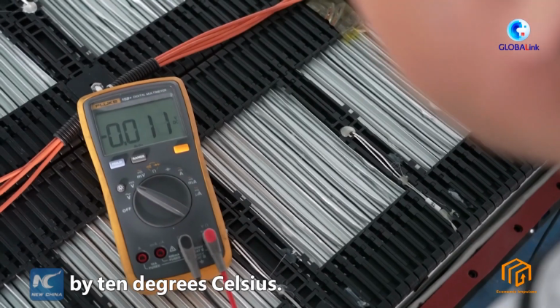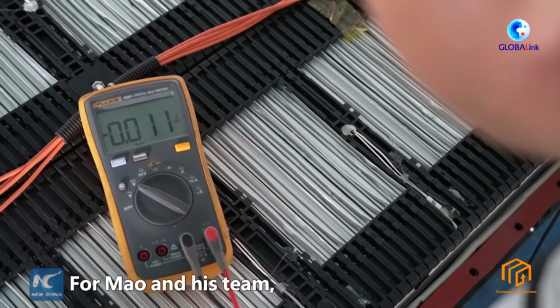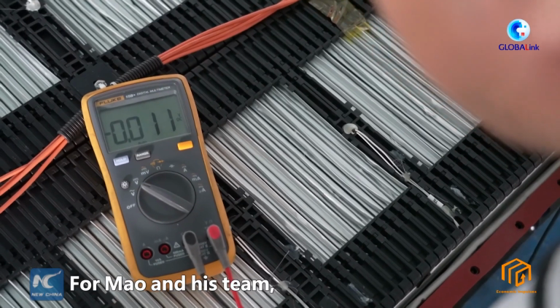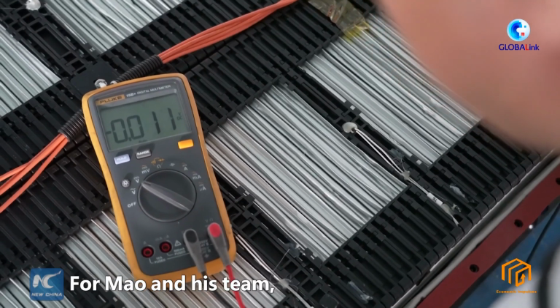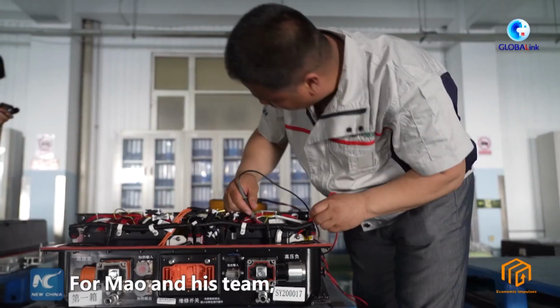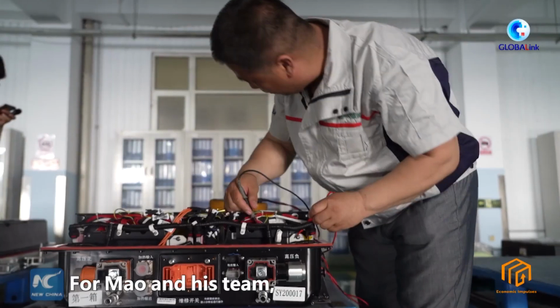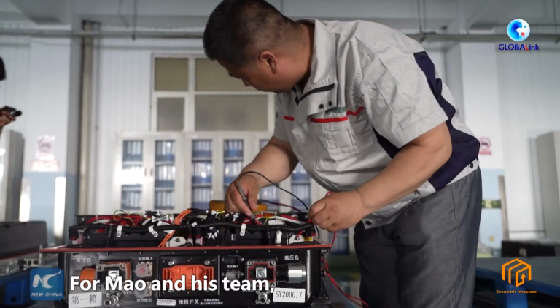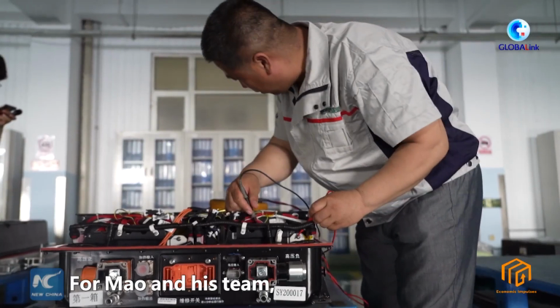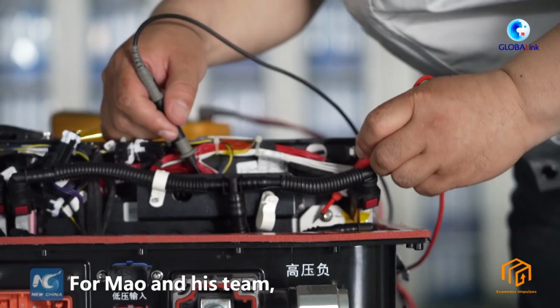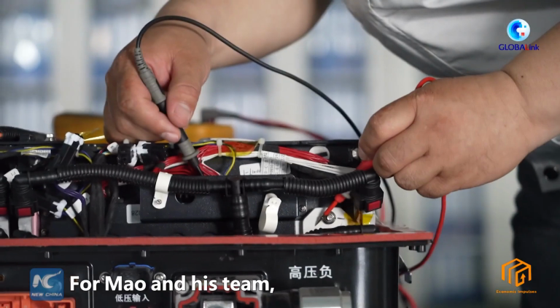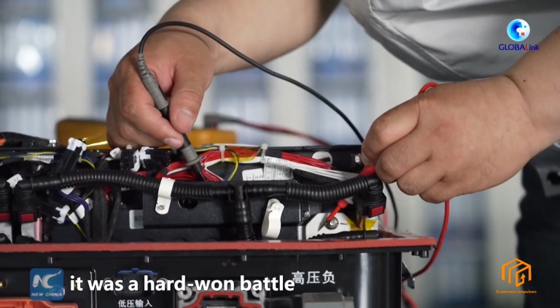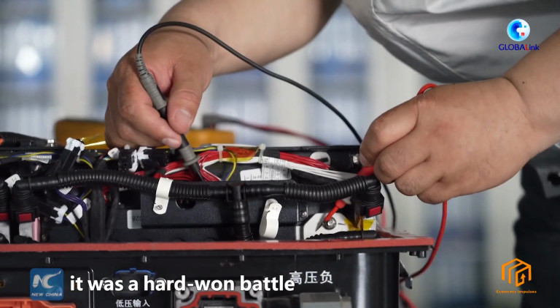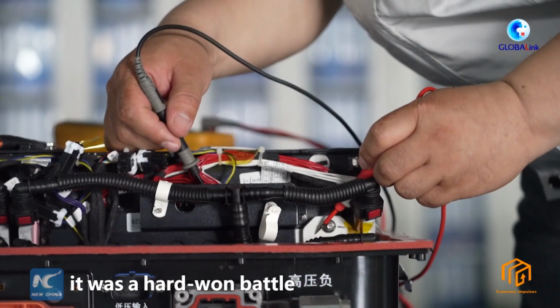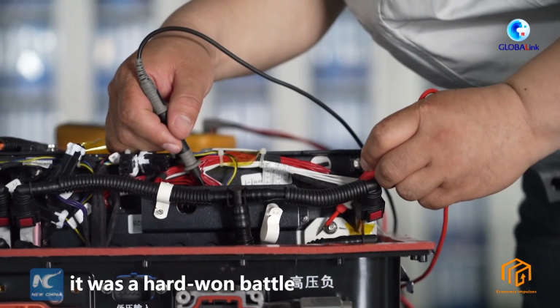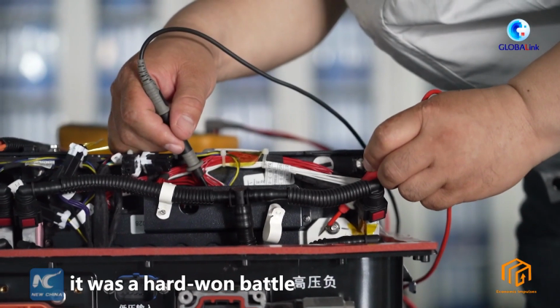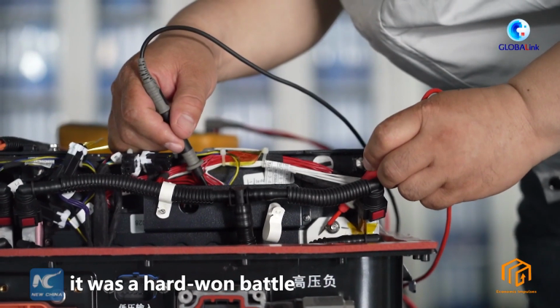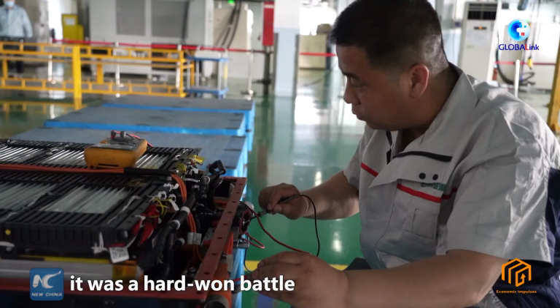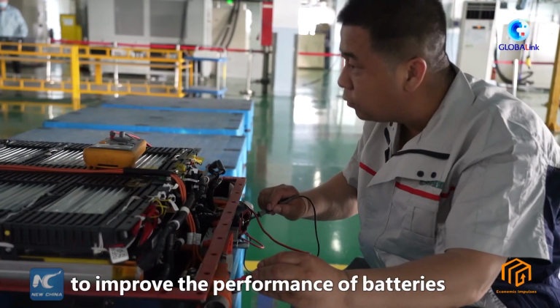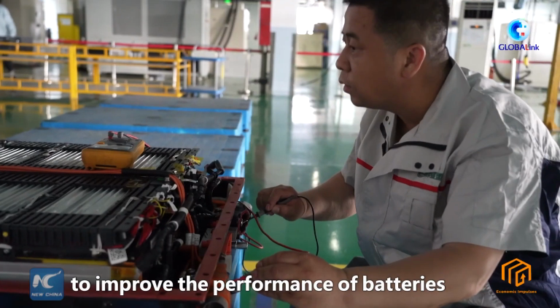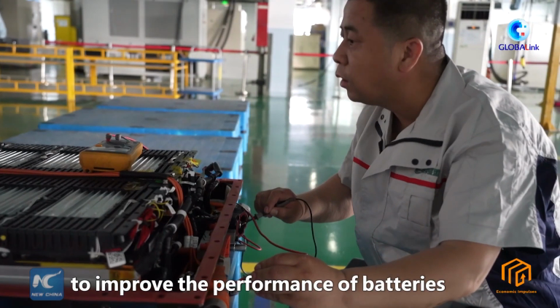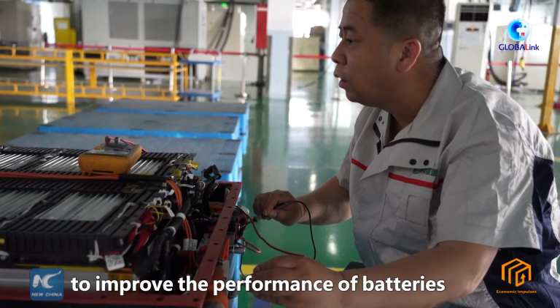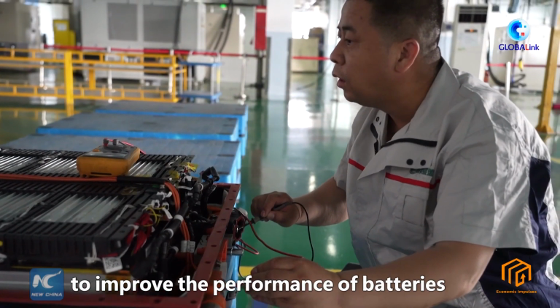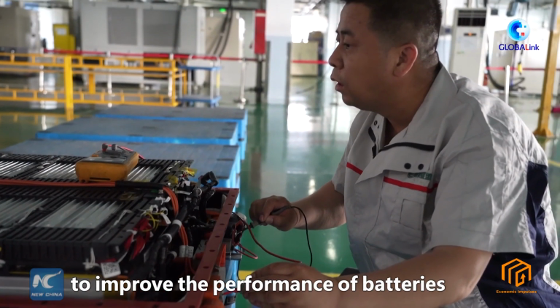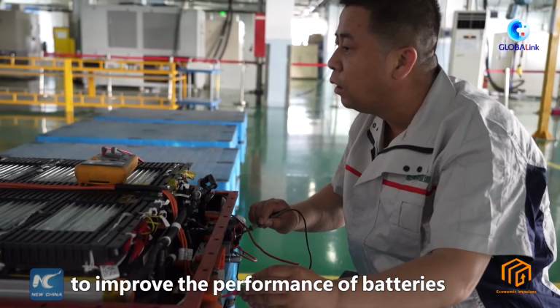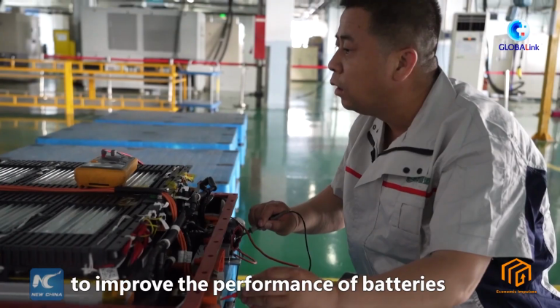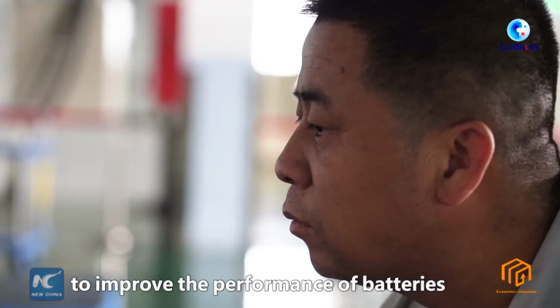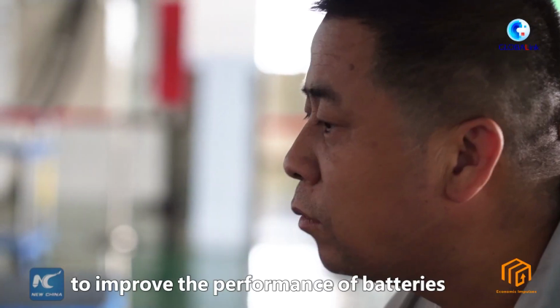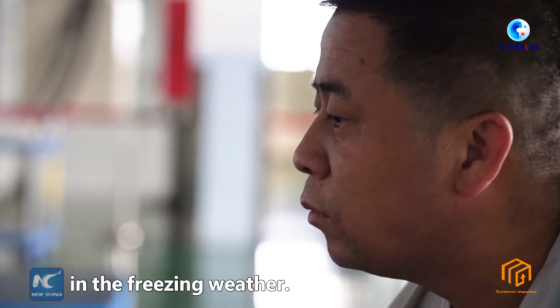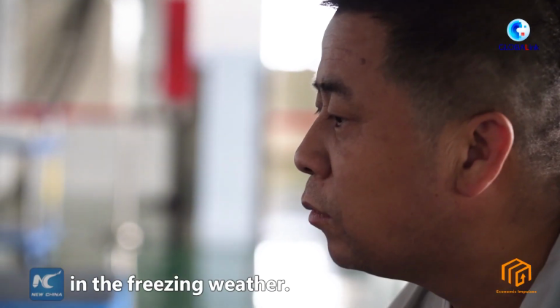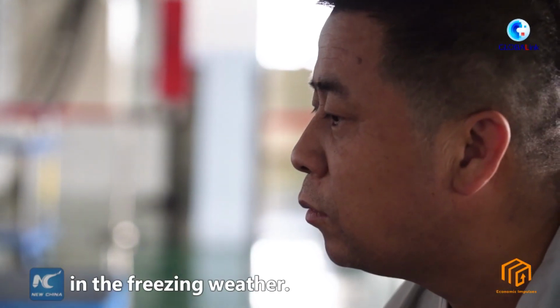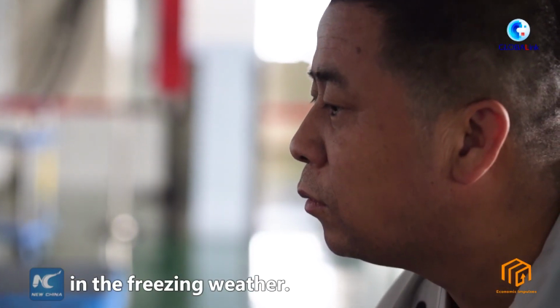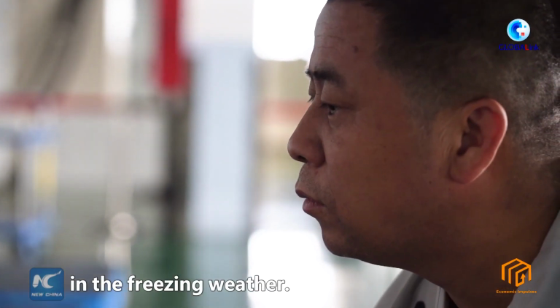For Mao and his team, it was a hard-won battle to improve the performance of batteries in the freezing weather.